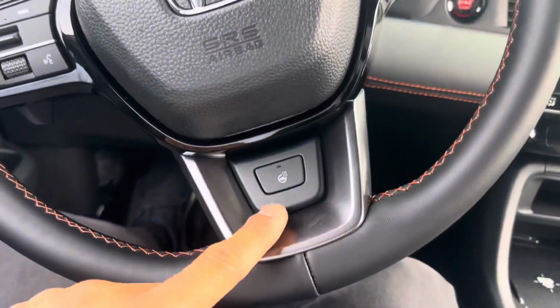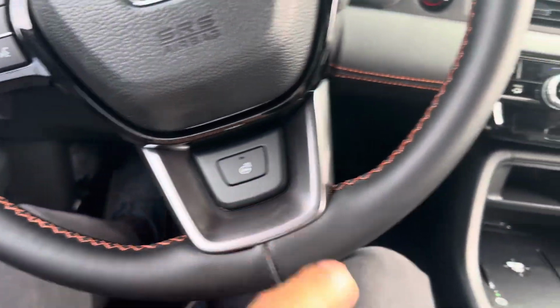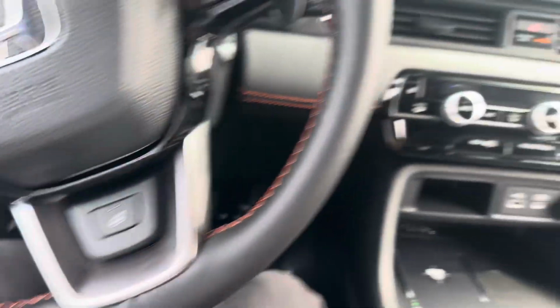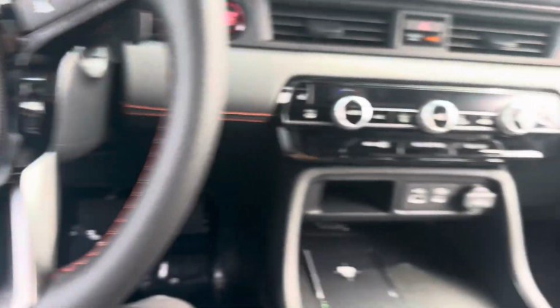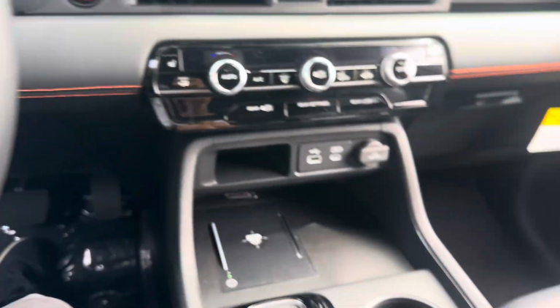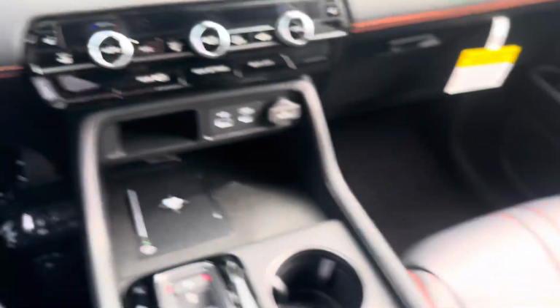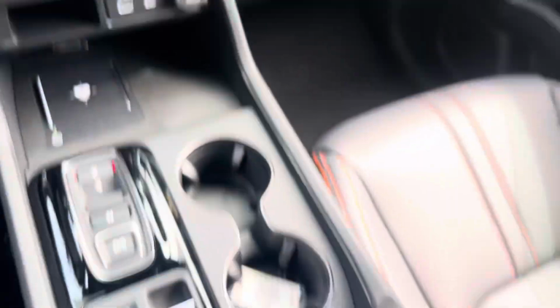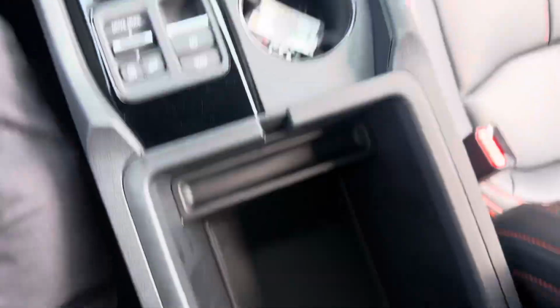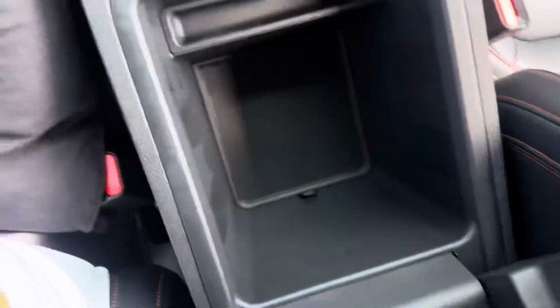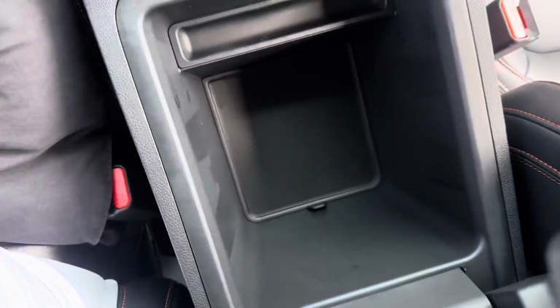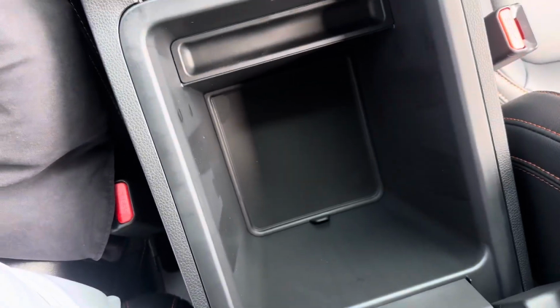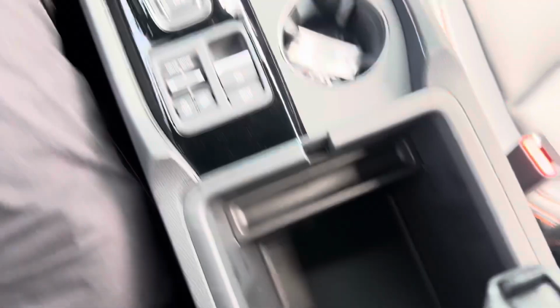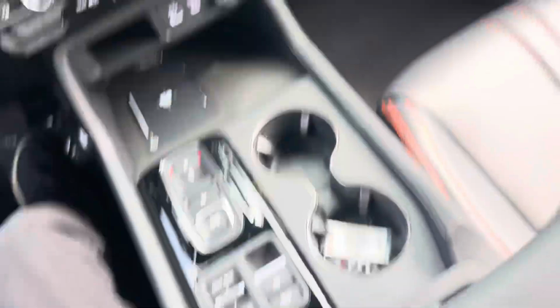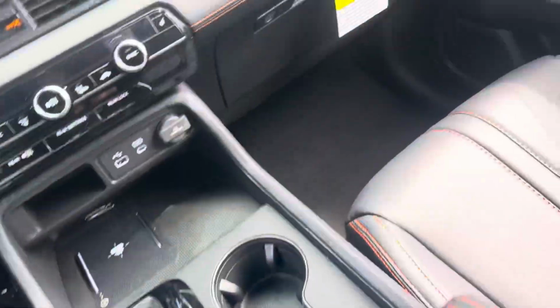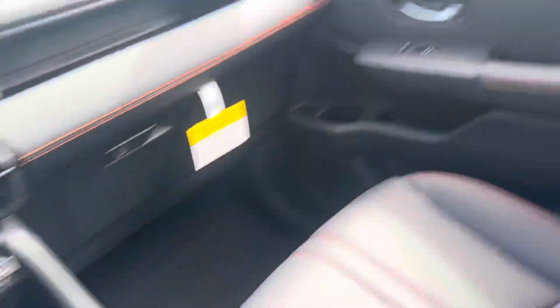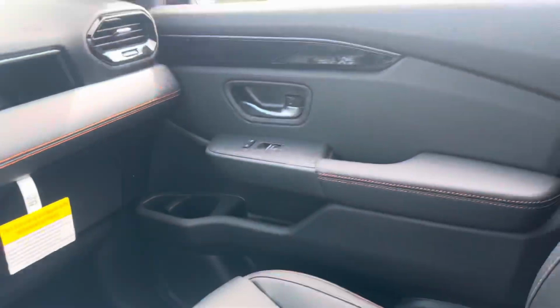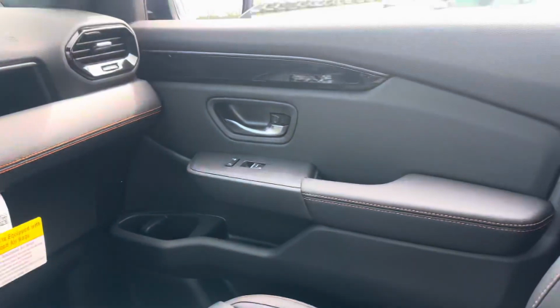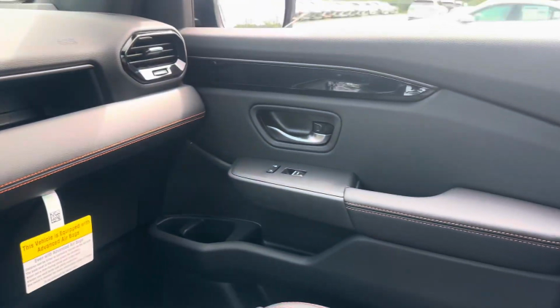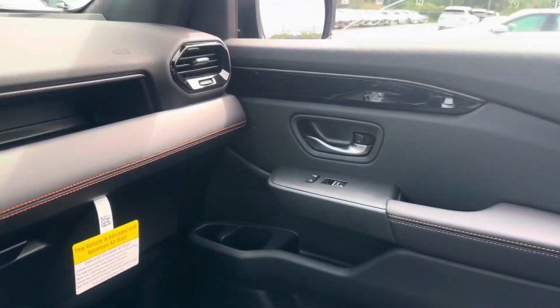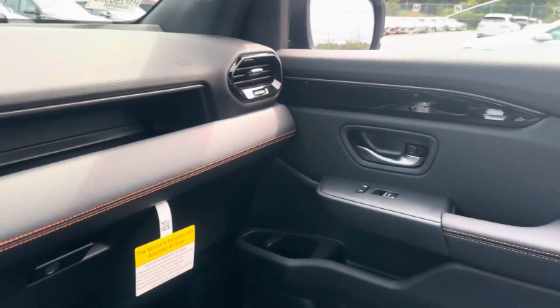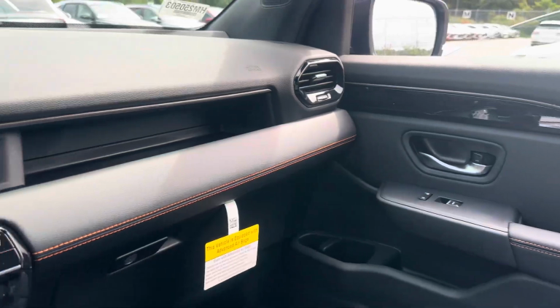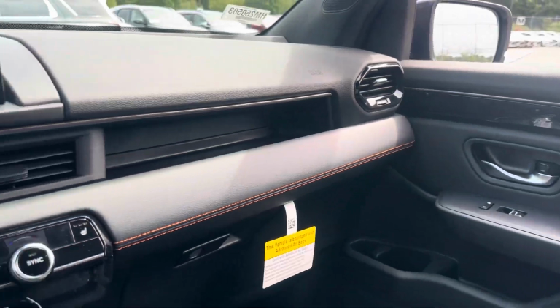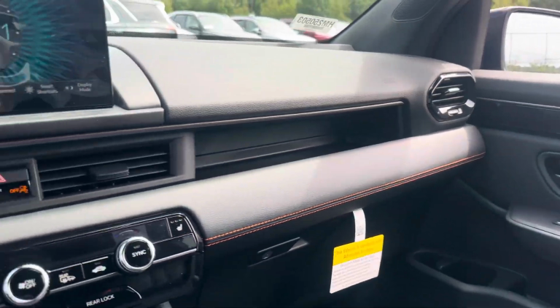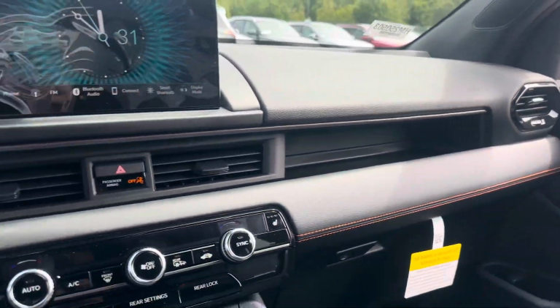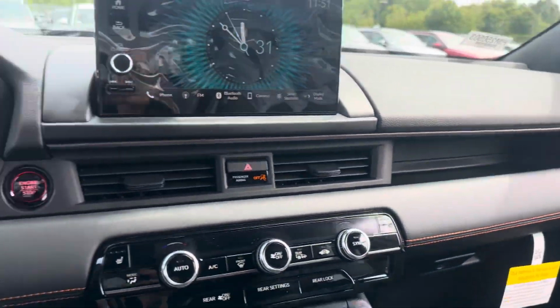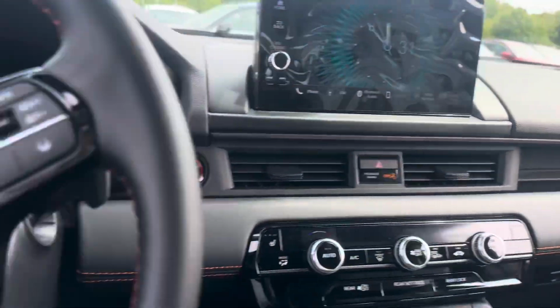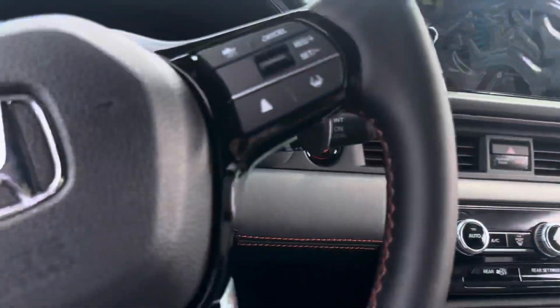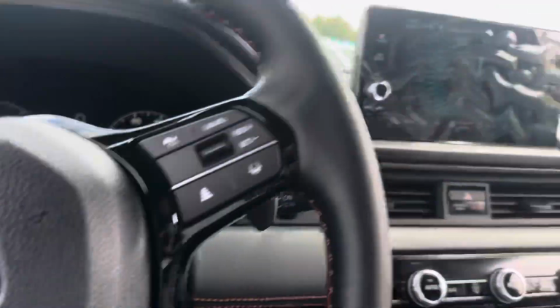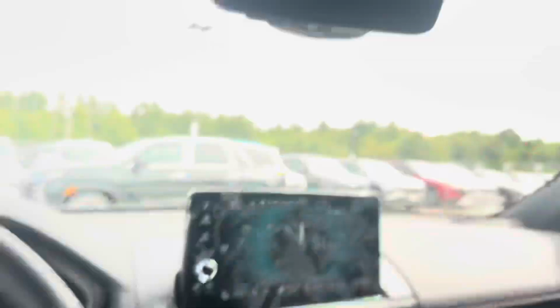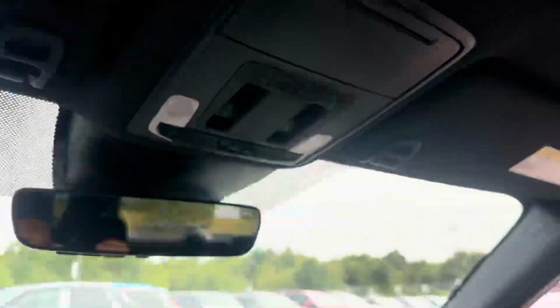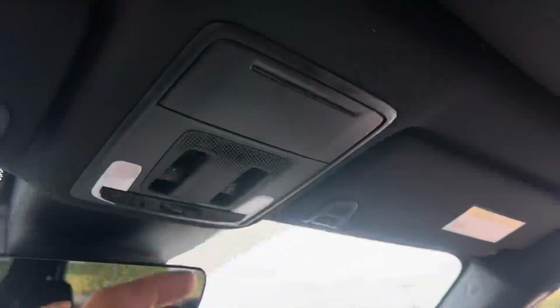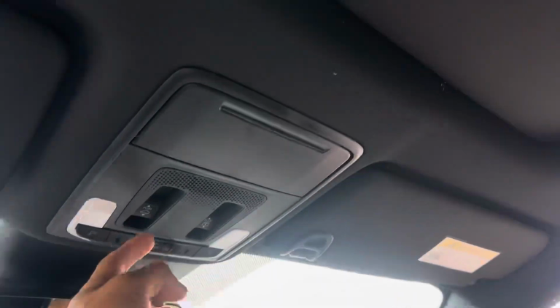You got dual zone climate control, a heated steering wheel, and storage in here — so much storage around the inside console.